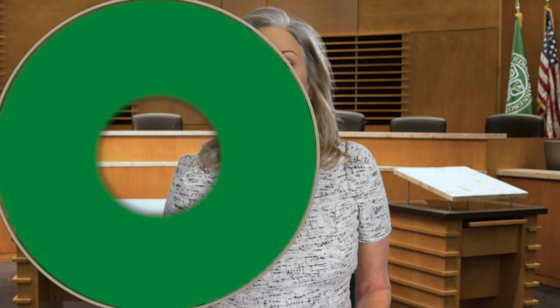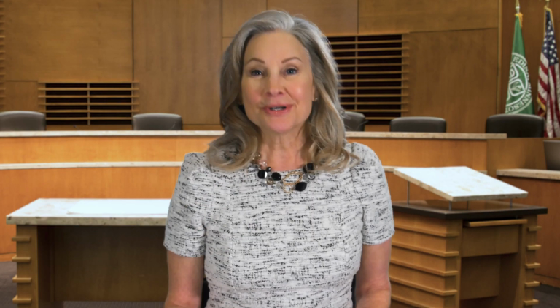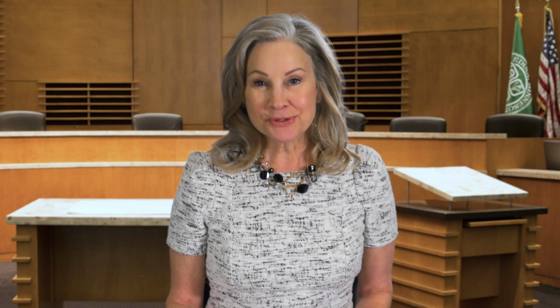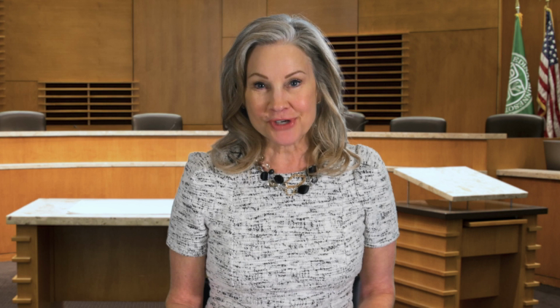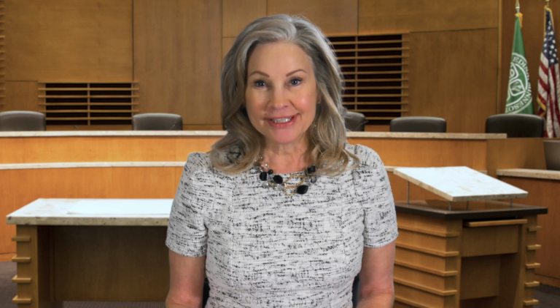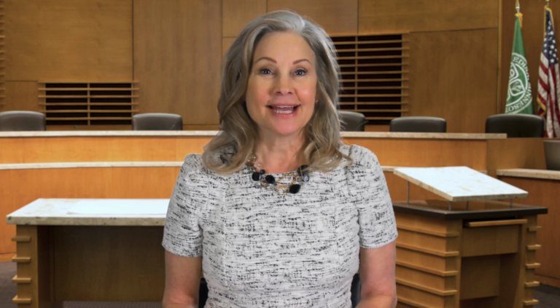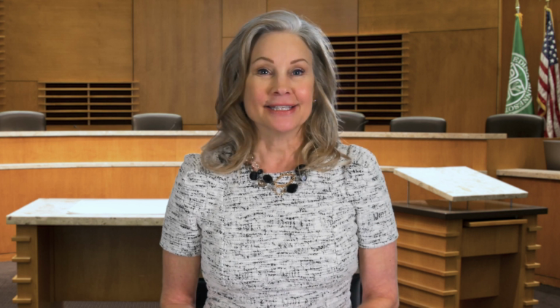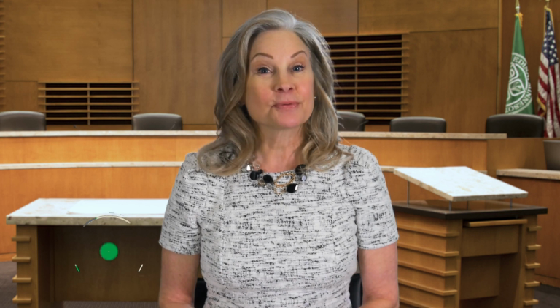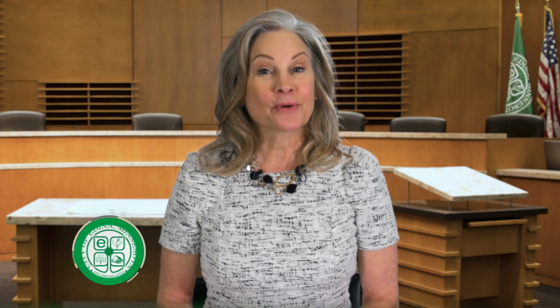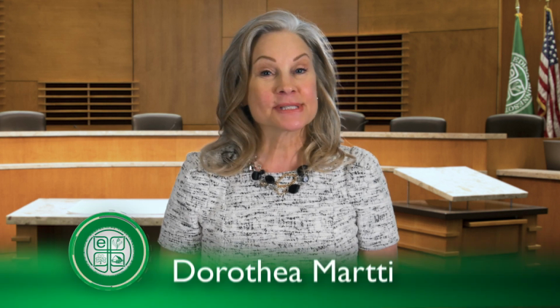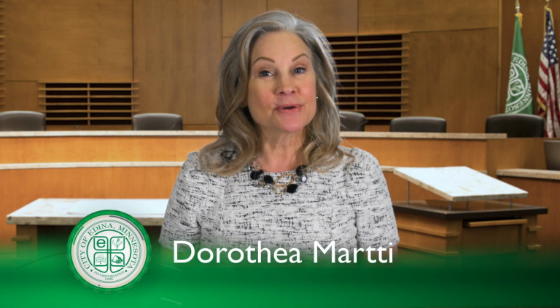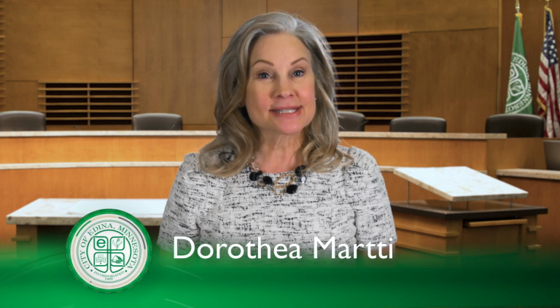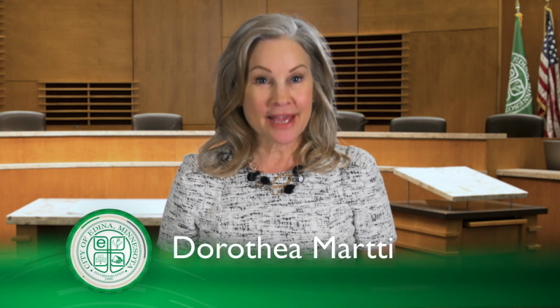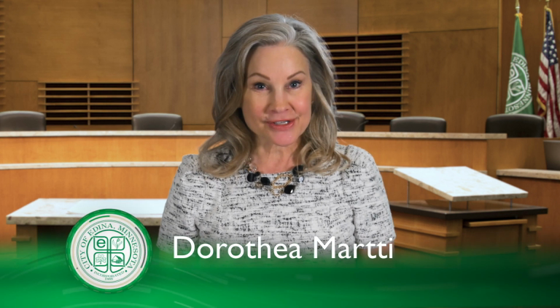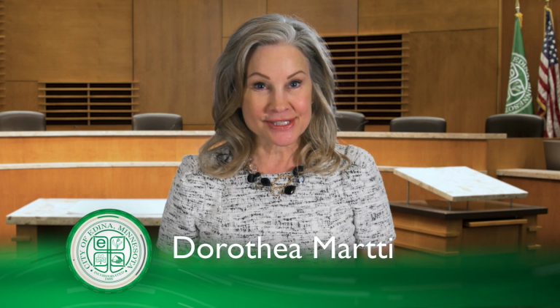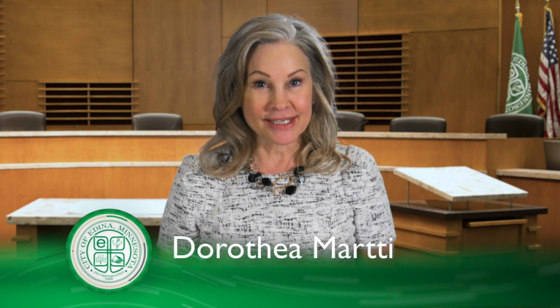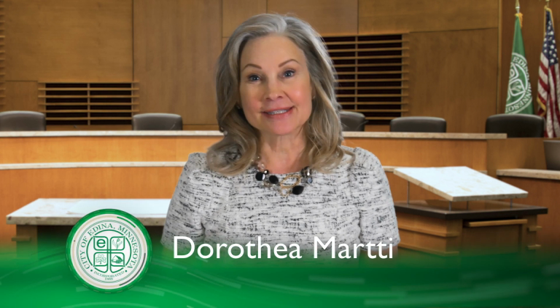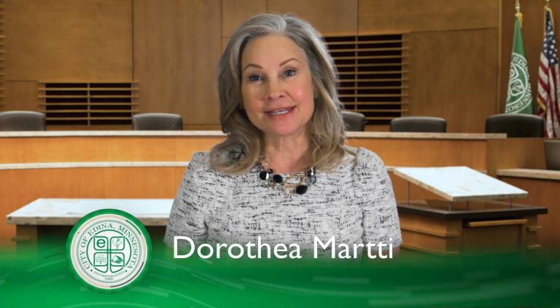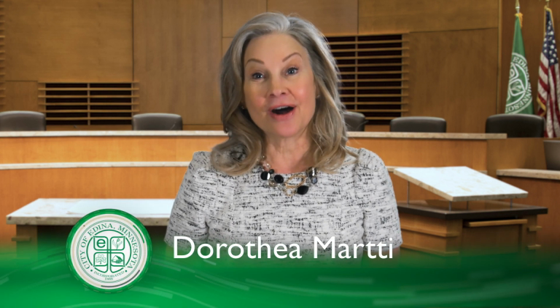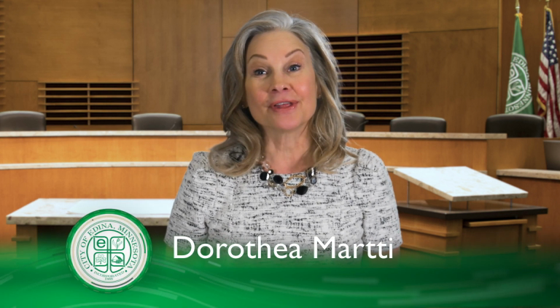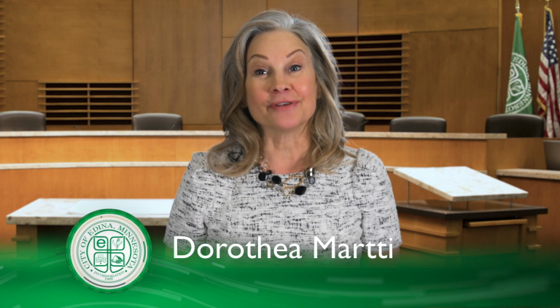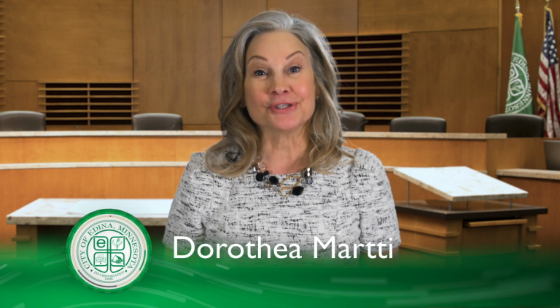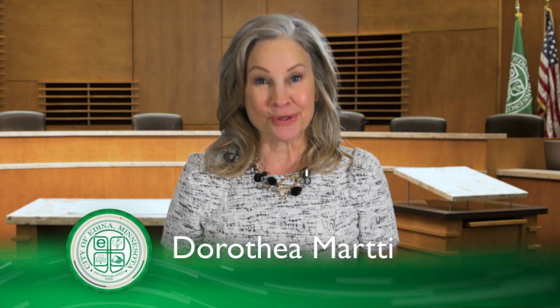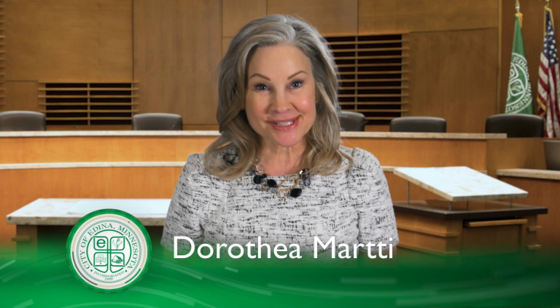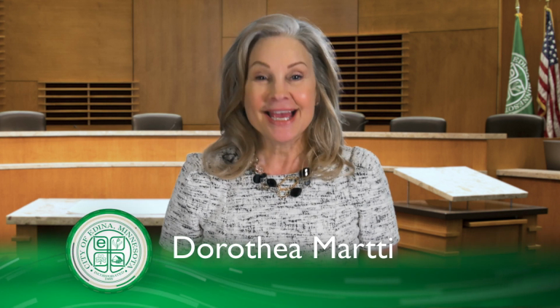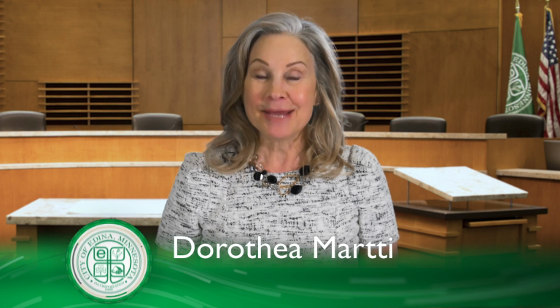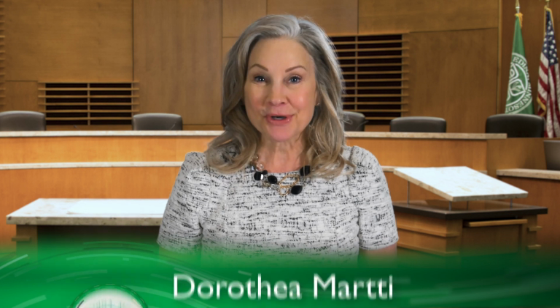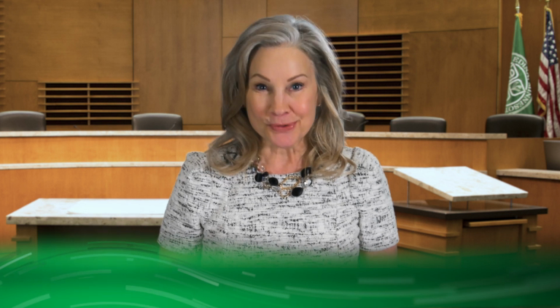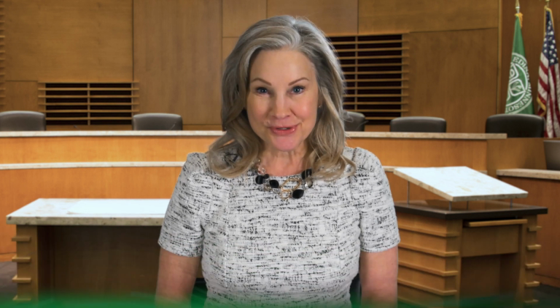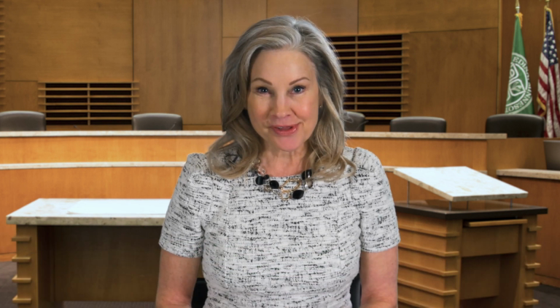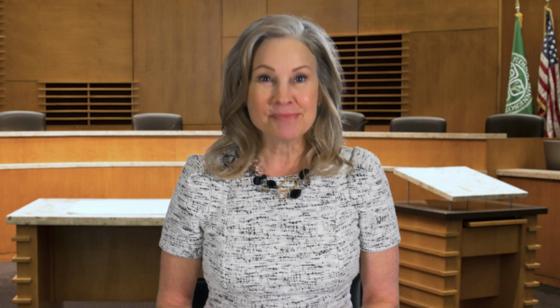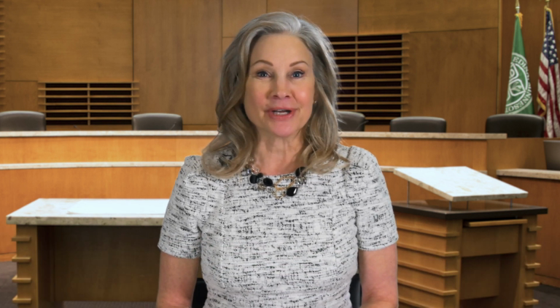Welcome to Agenda Edina, a program summarizing the actions taken at City Hall that affect you most. I'm your host, Dorothea Marty.